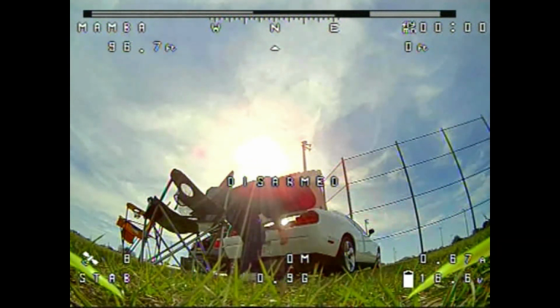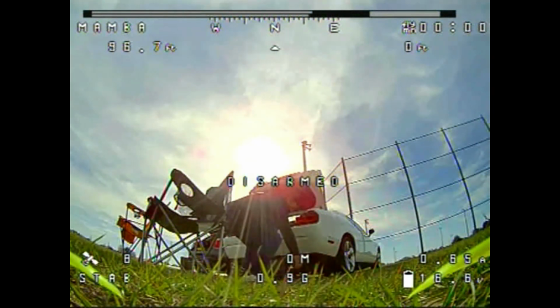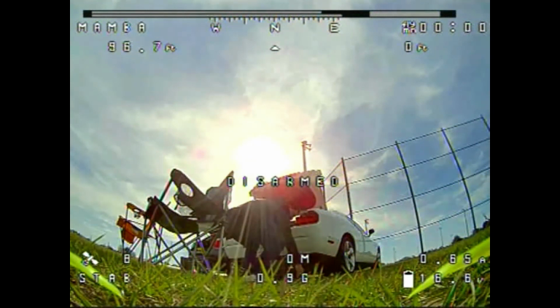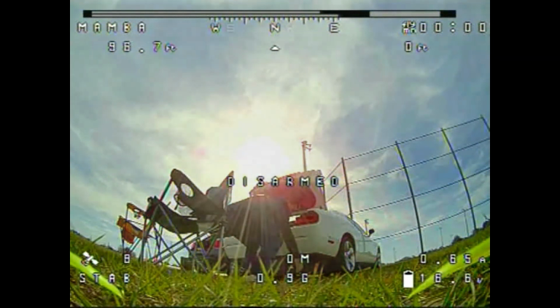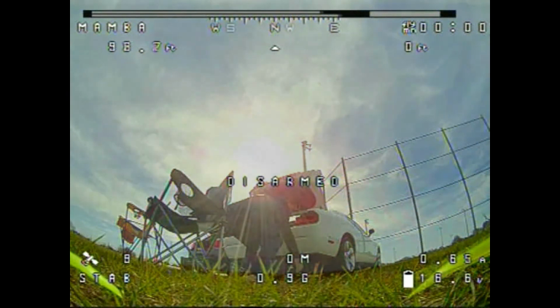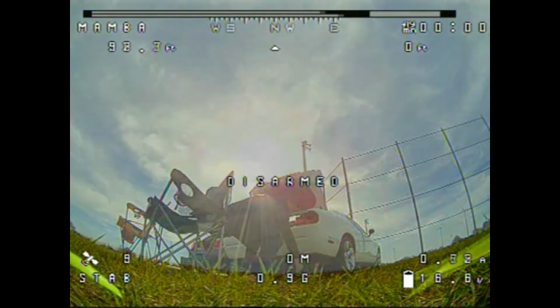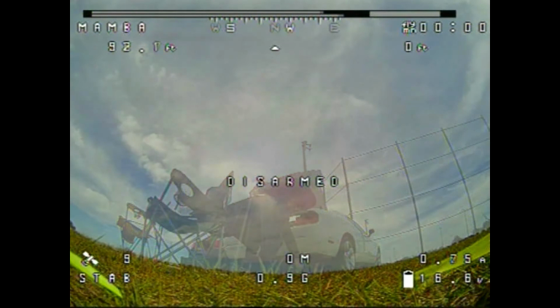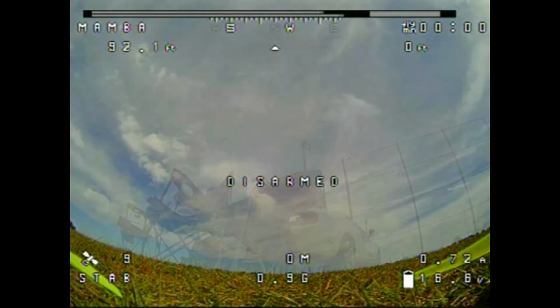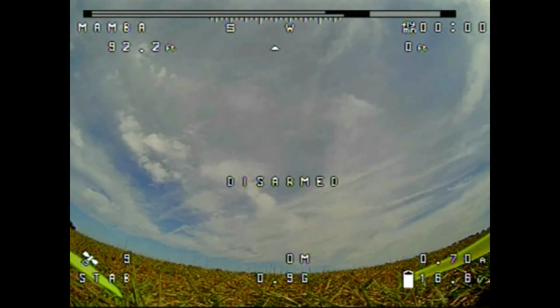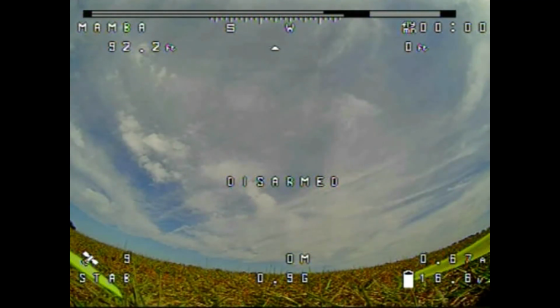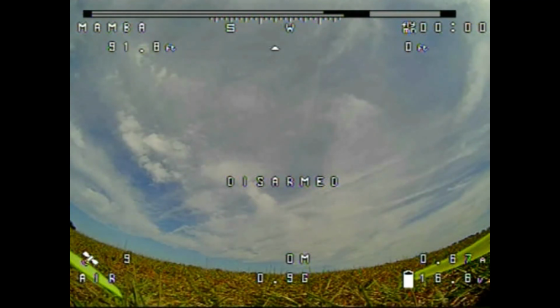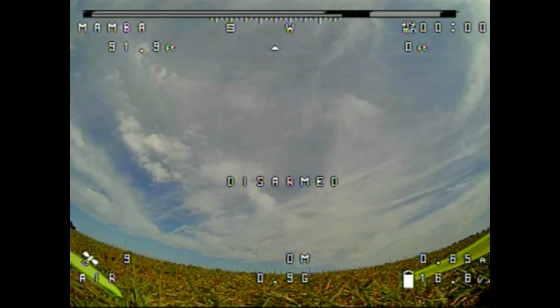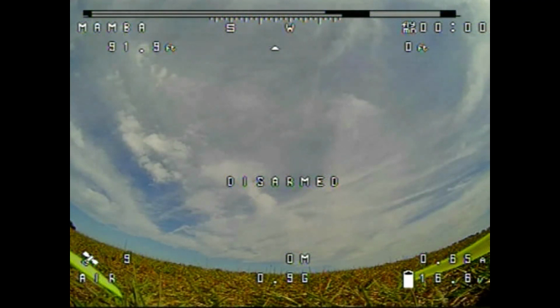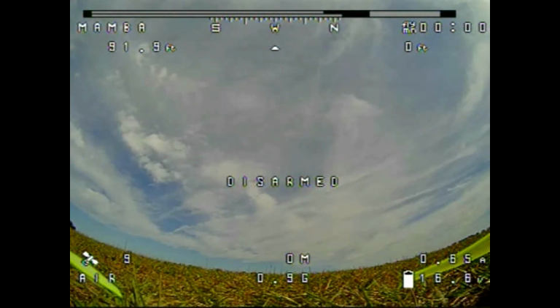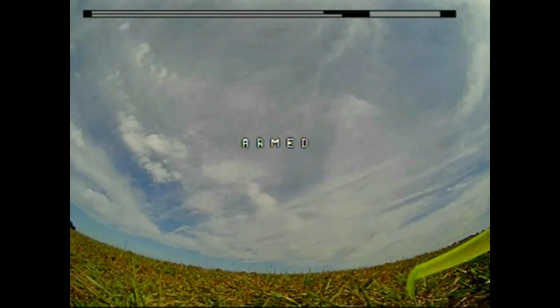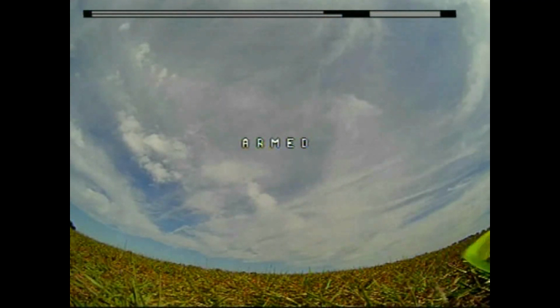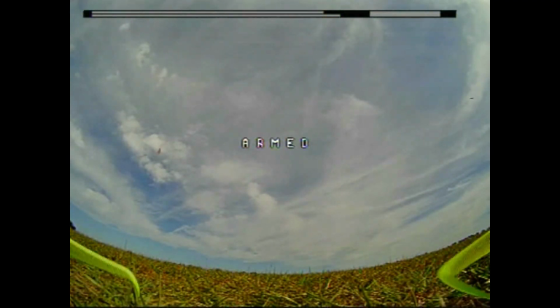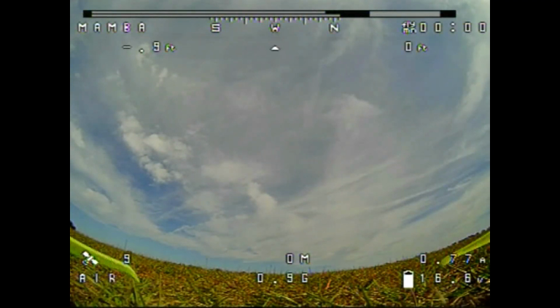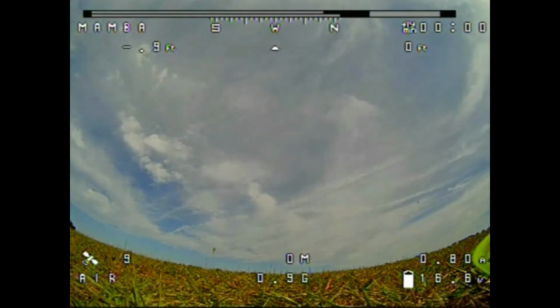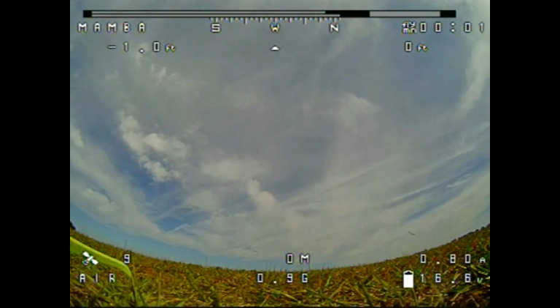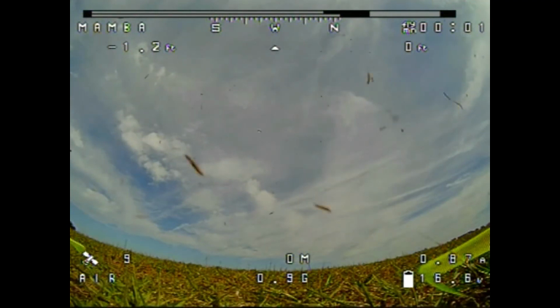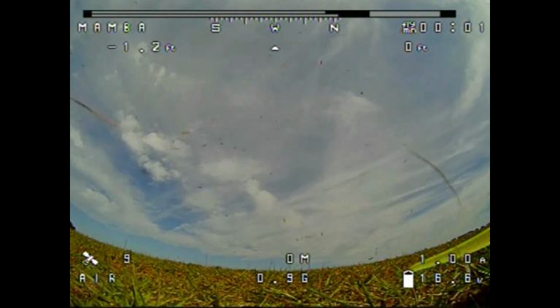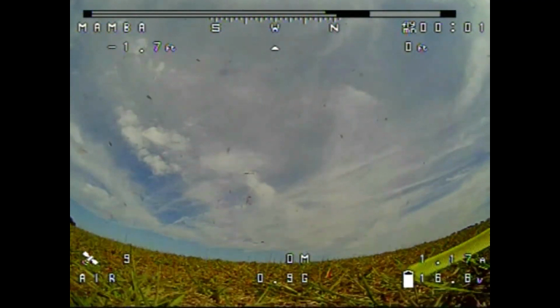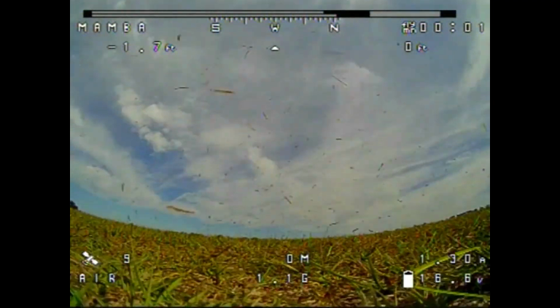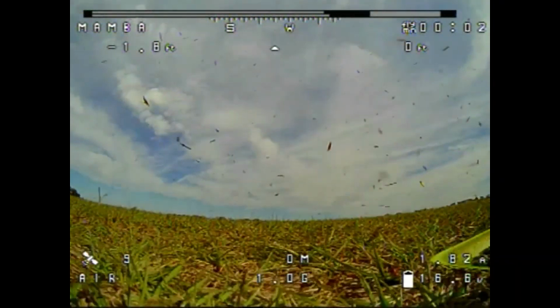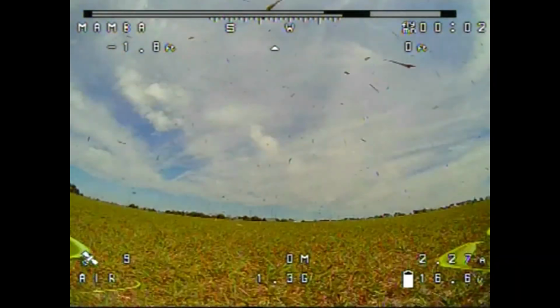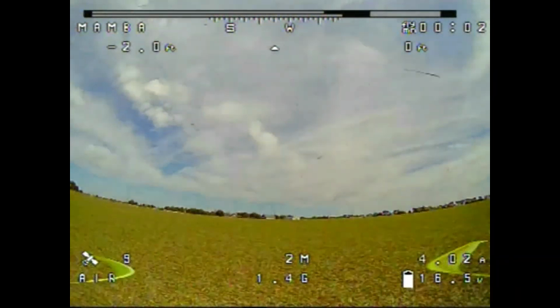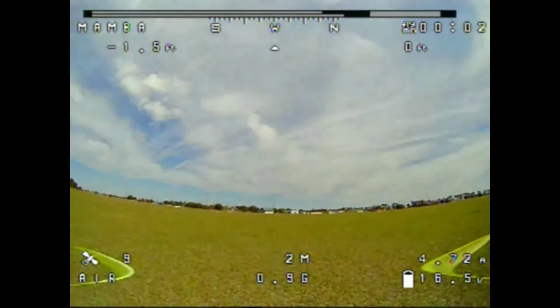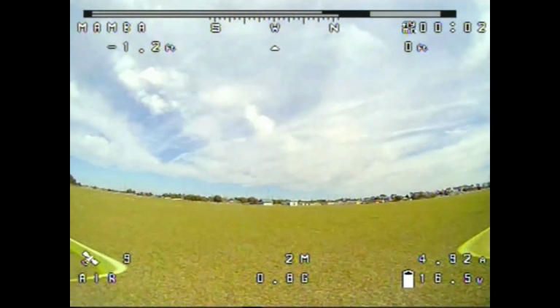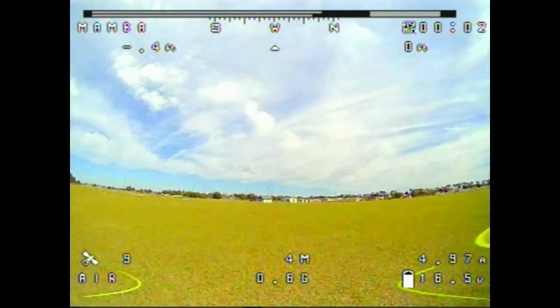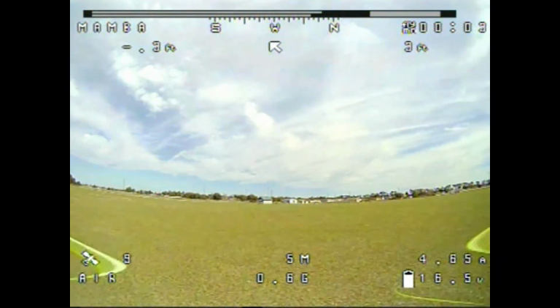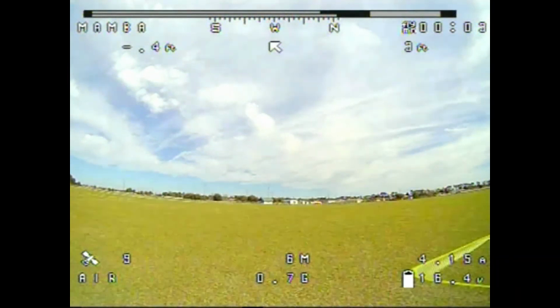I think it's about time to try this thing out — we've got nine satellites now. Putting it in air mode. Let's take off.